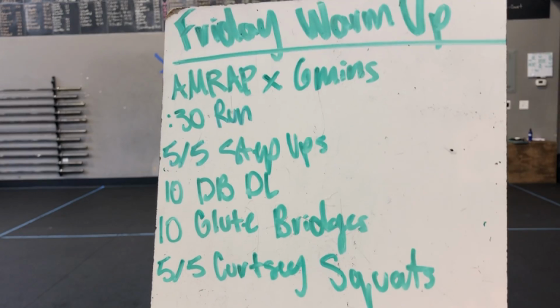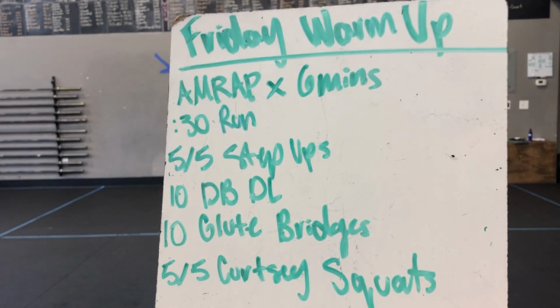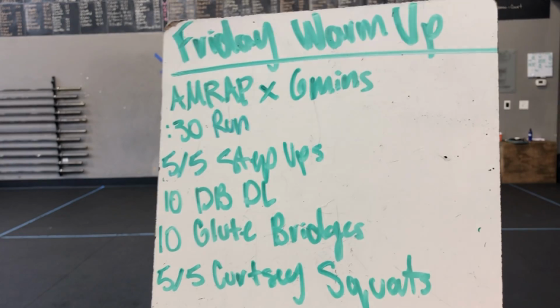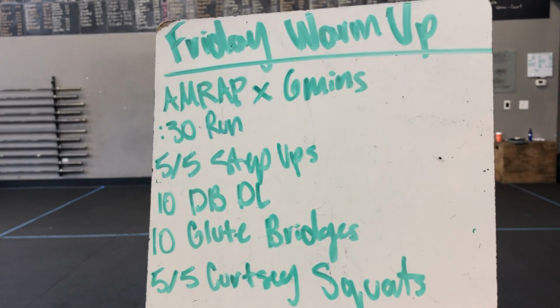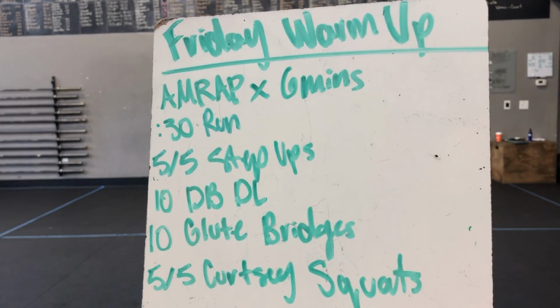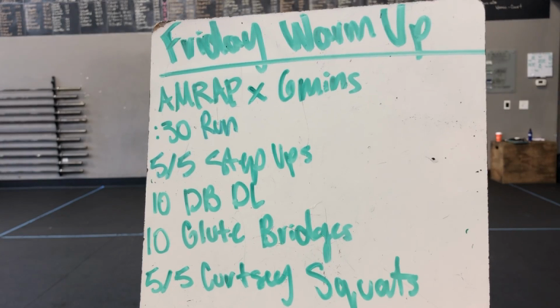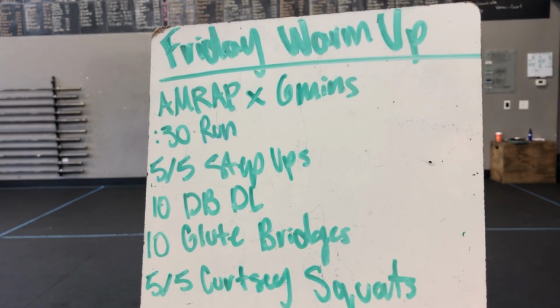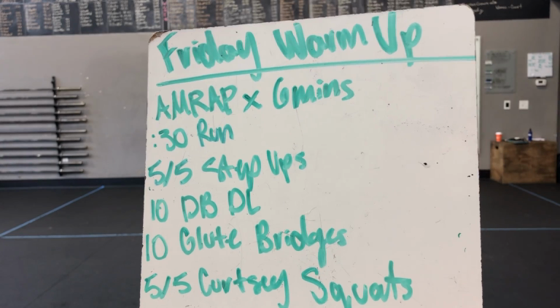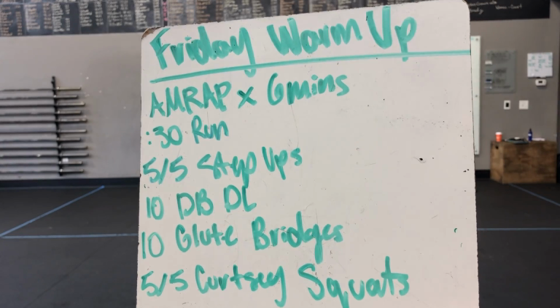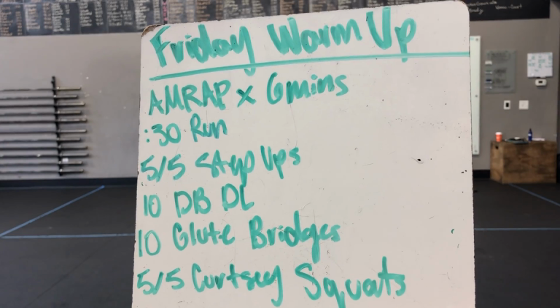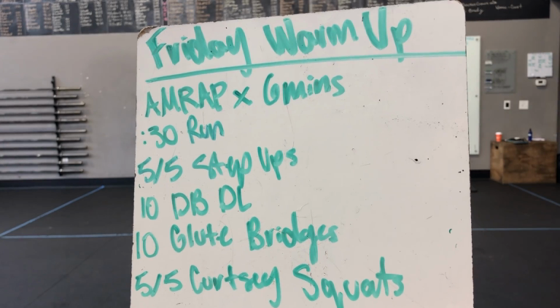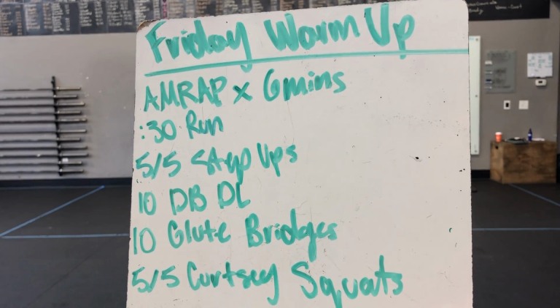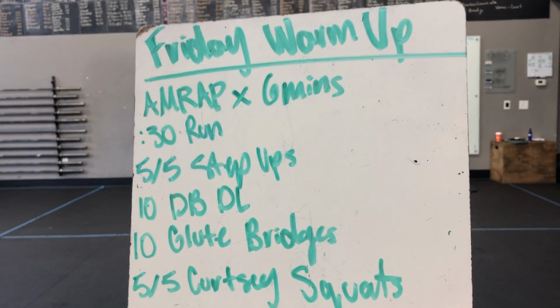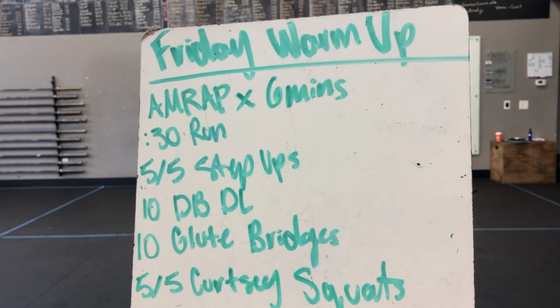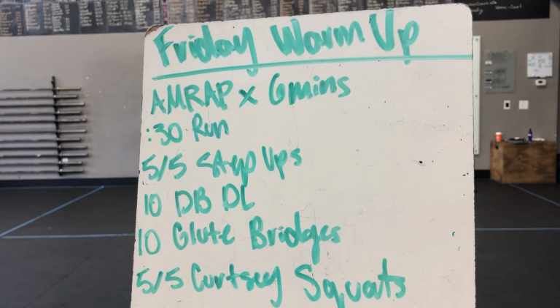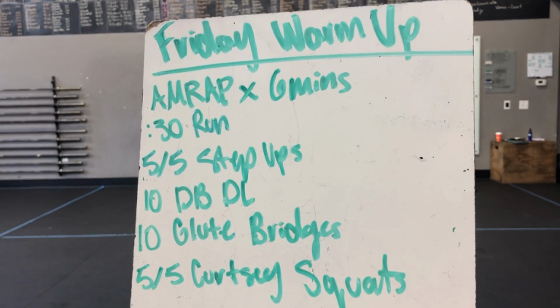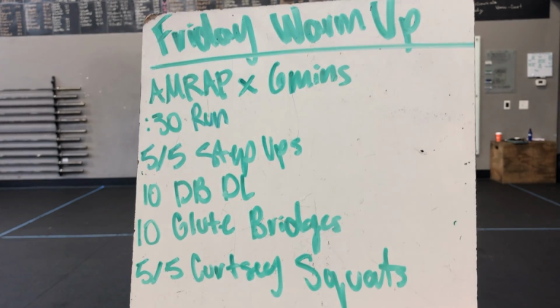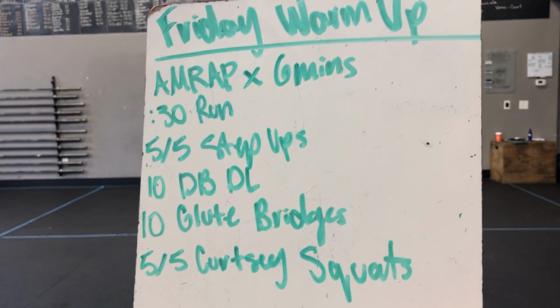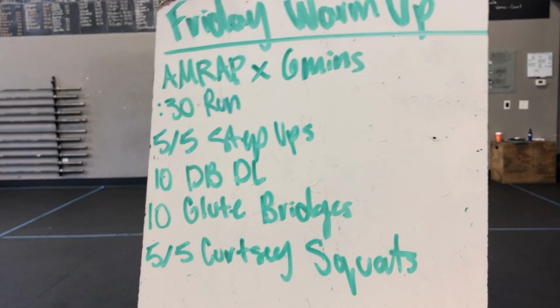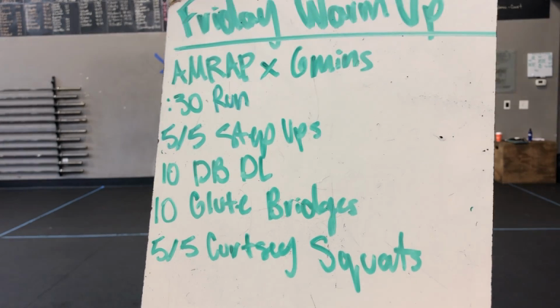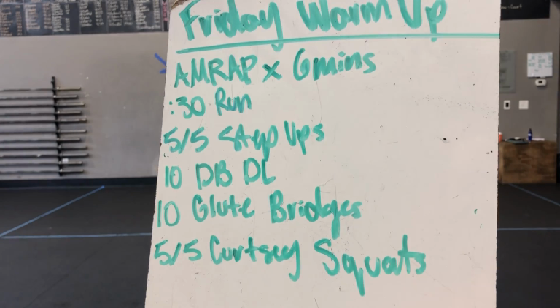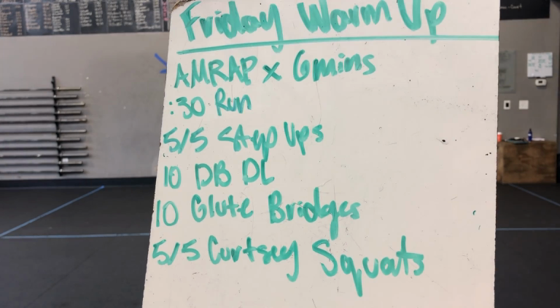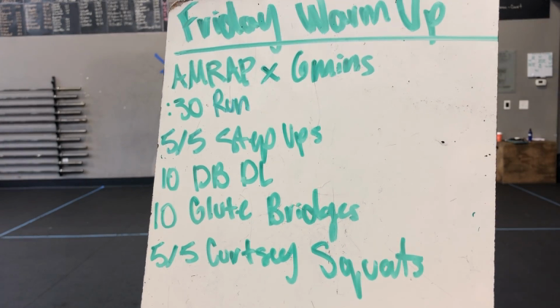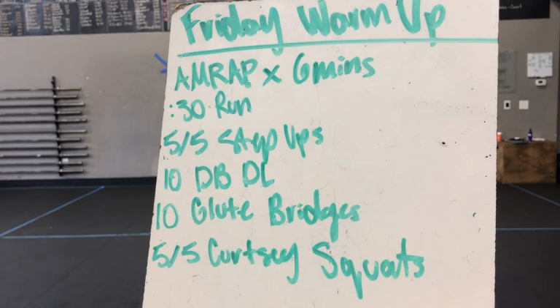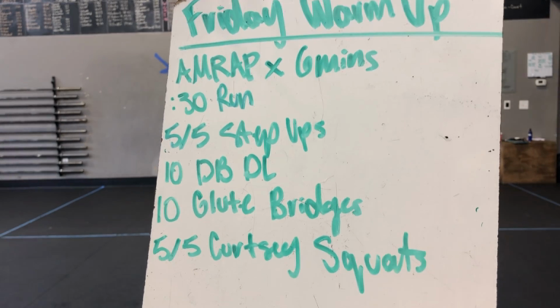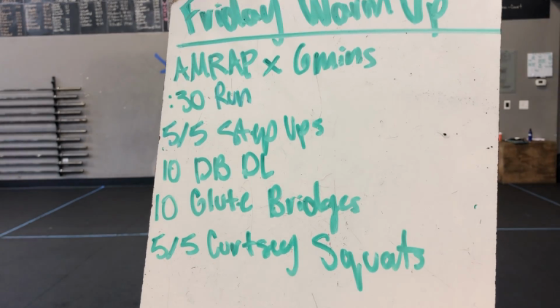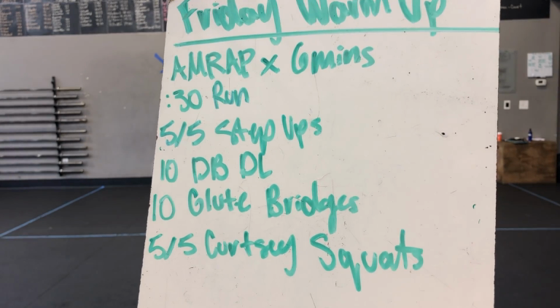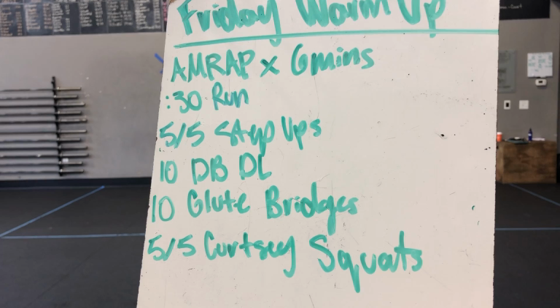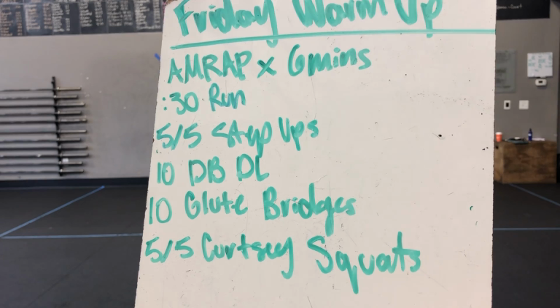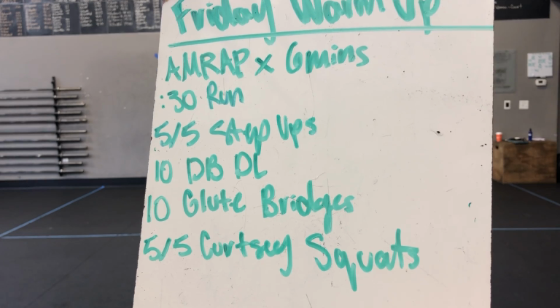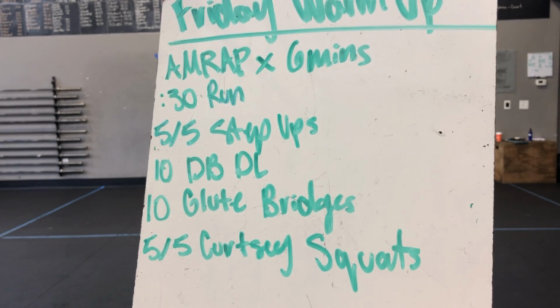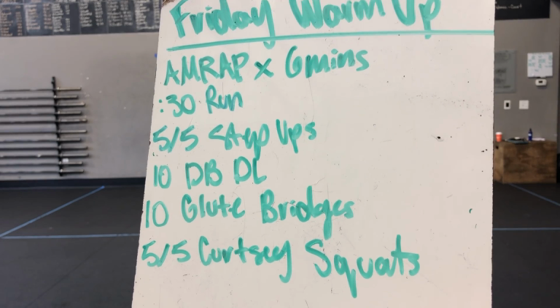Happy Friday, y'all! Here is our Friday warm-up. Alright, we got an AMRAP by 6 minutes.